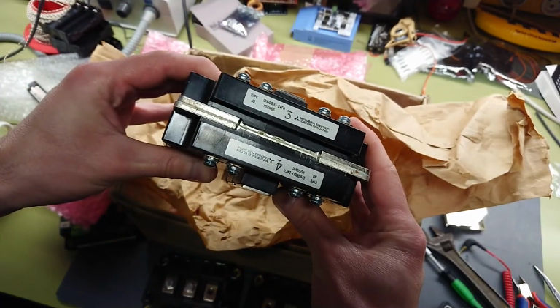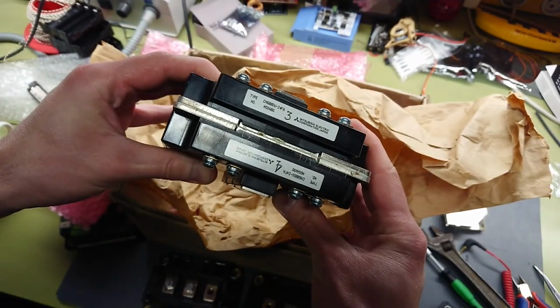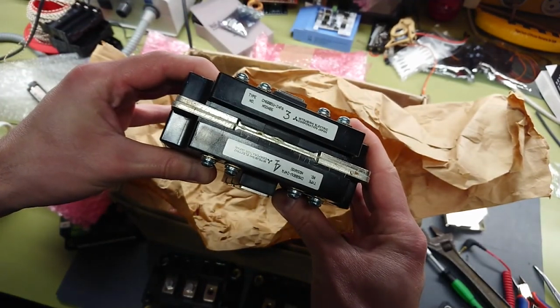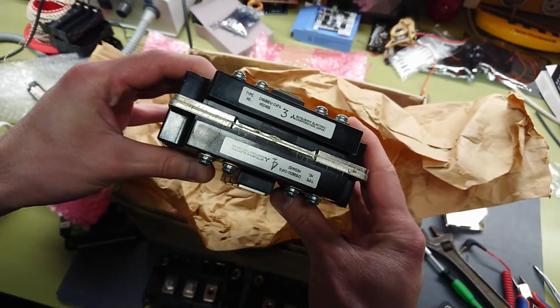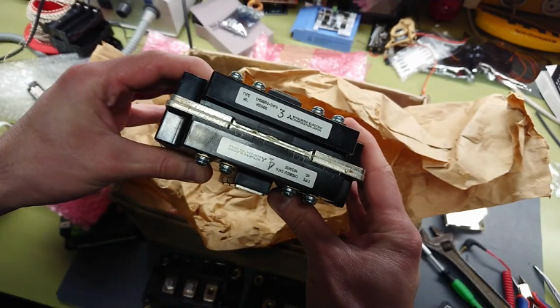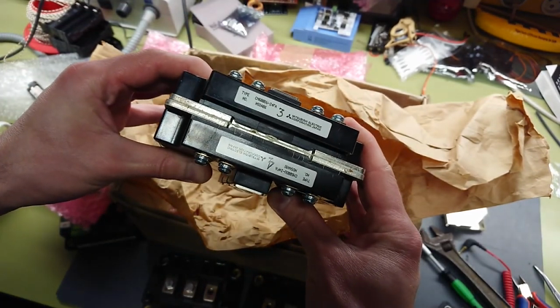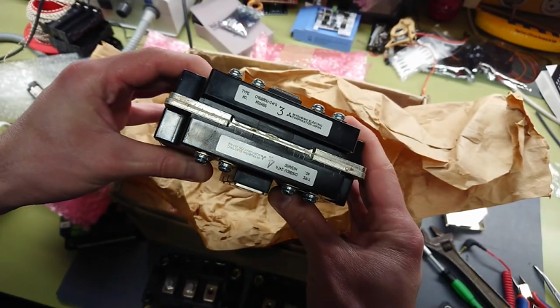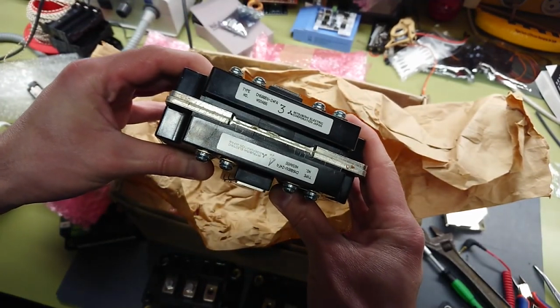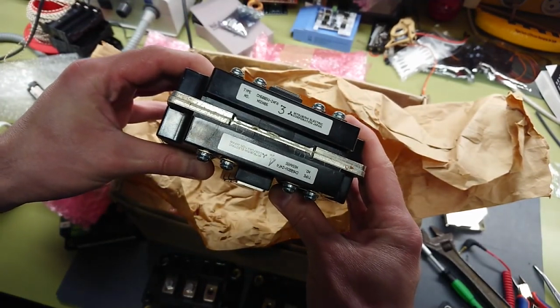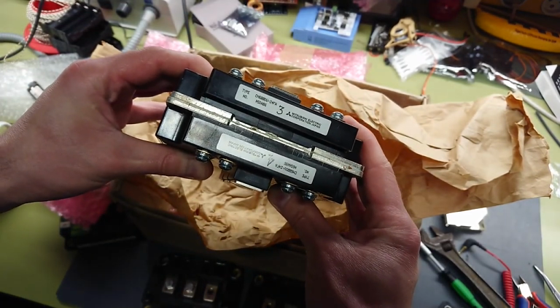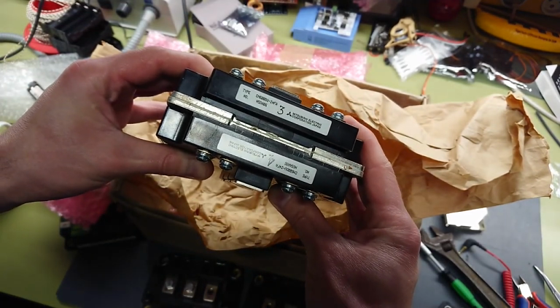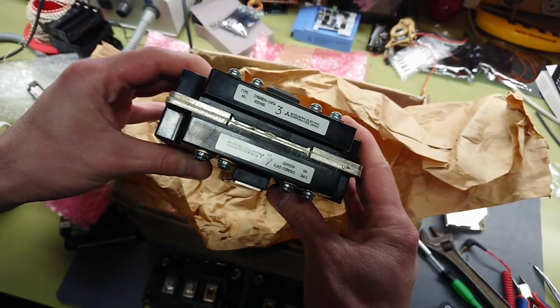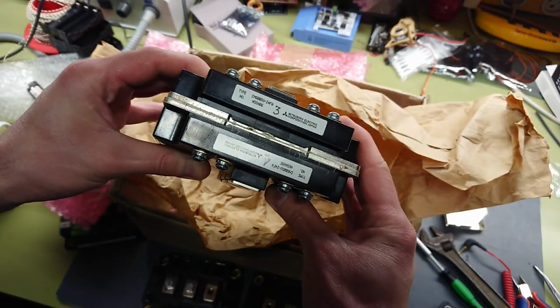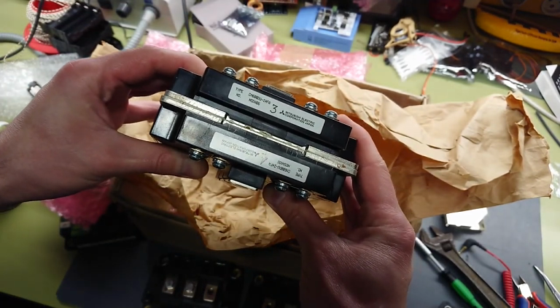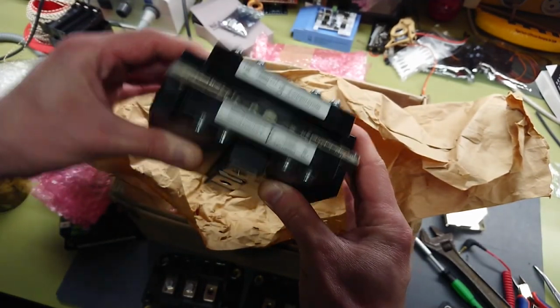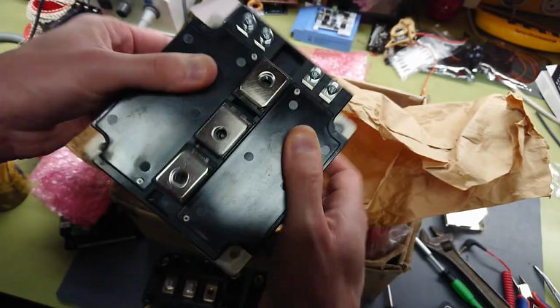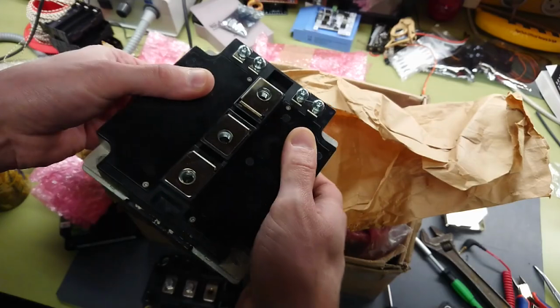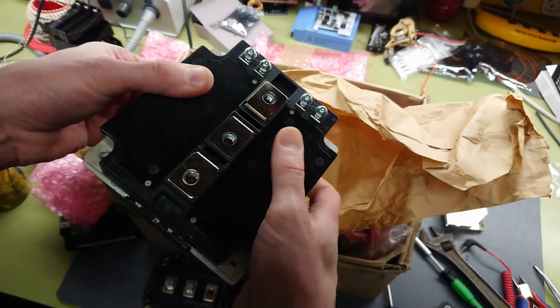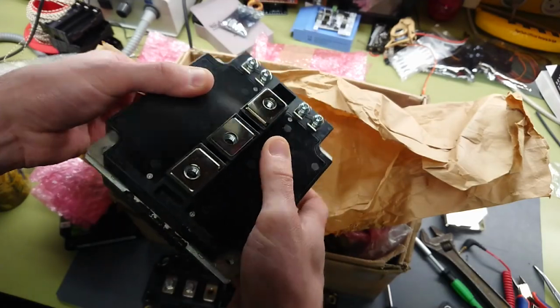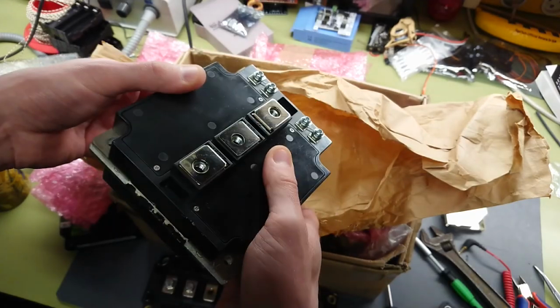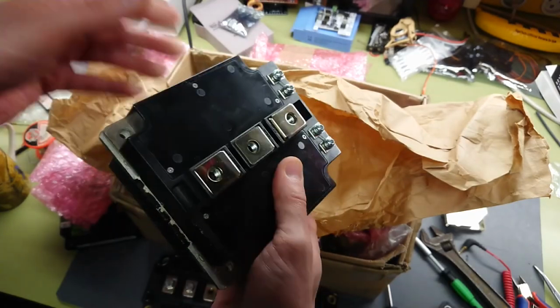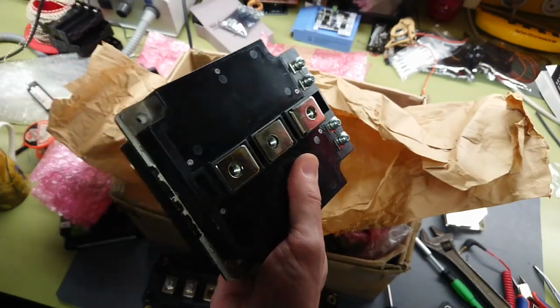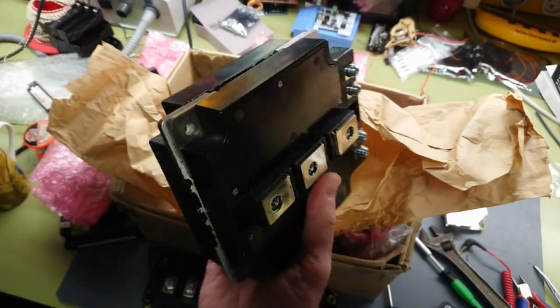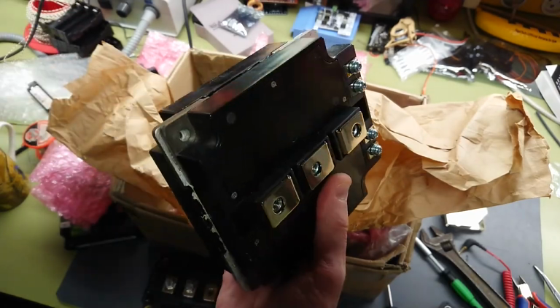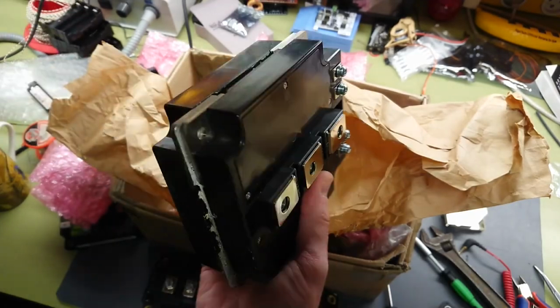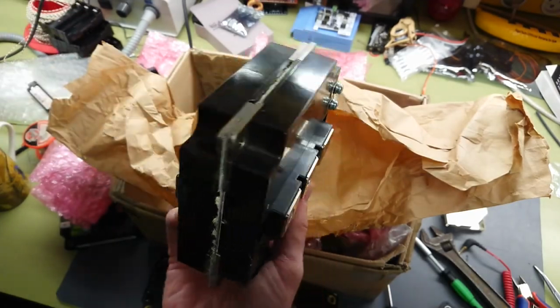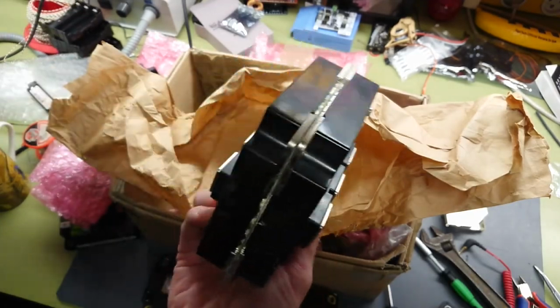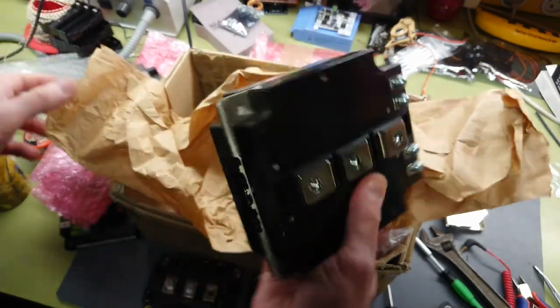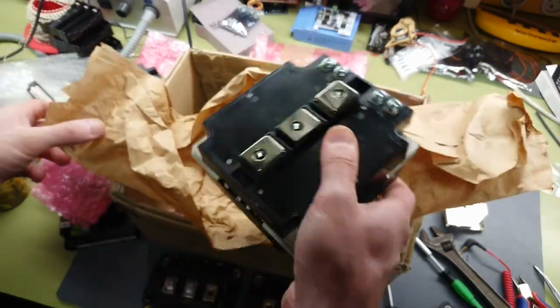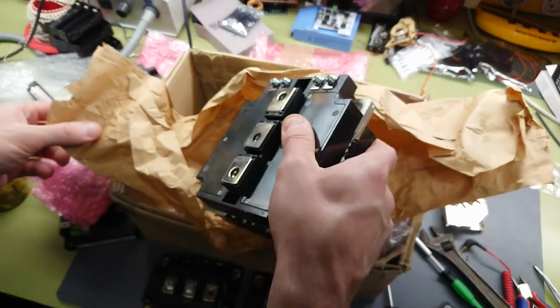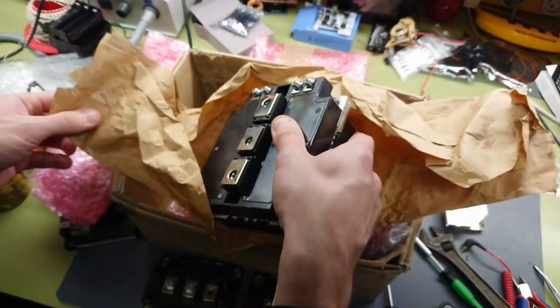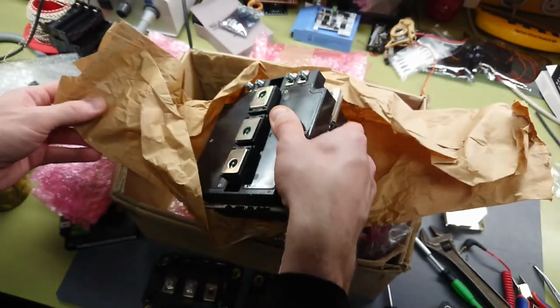CM600 224FA. That's some seriously nice bricks.